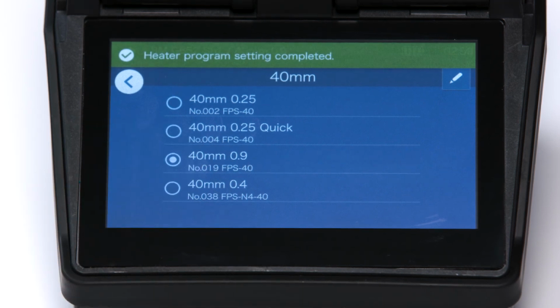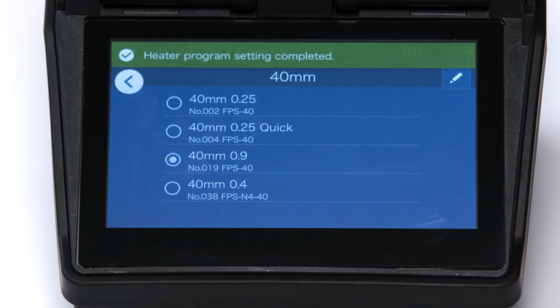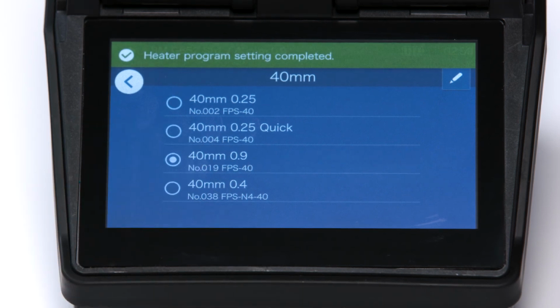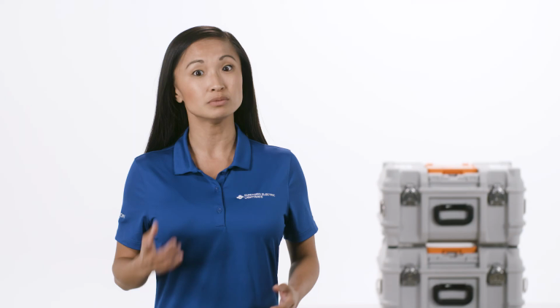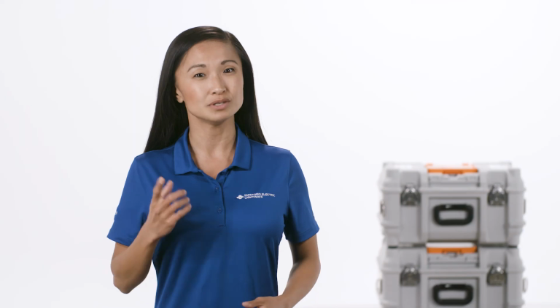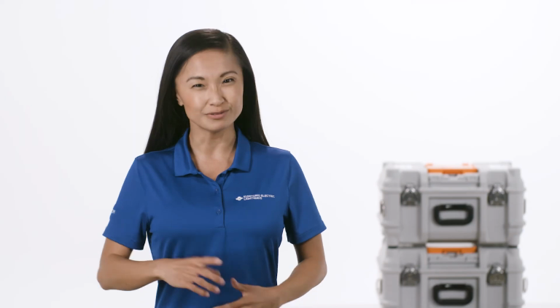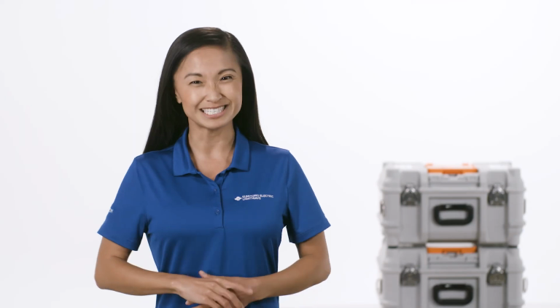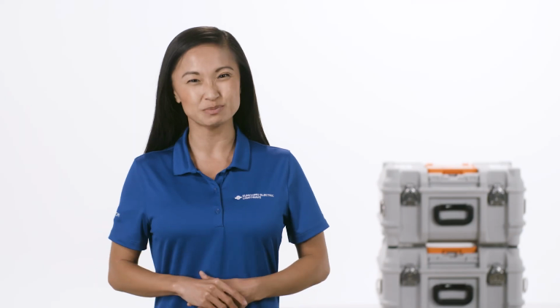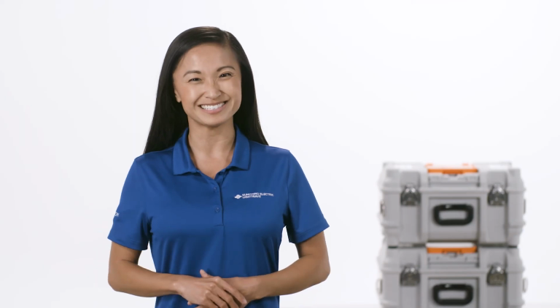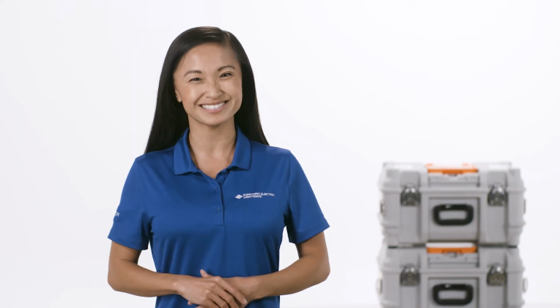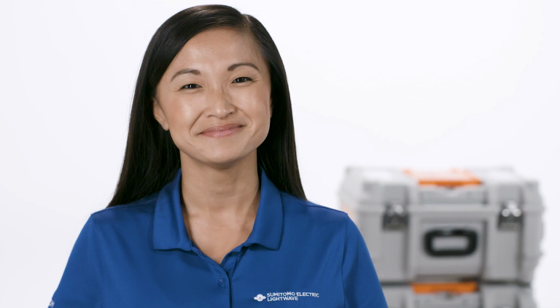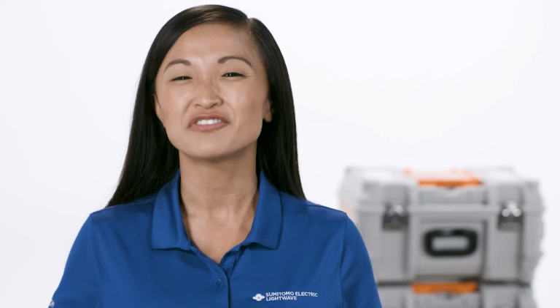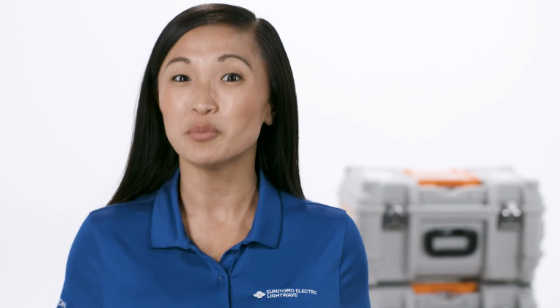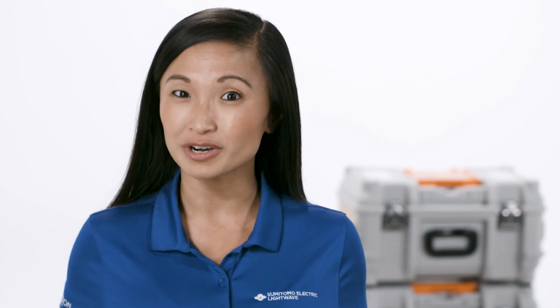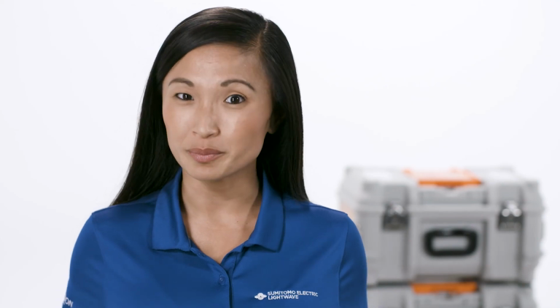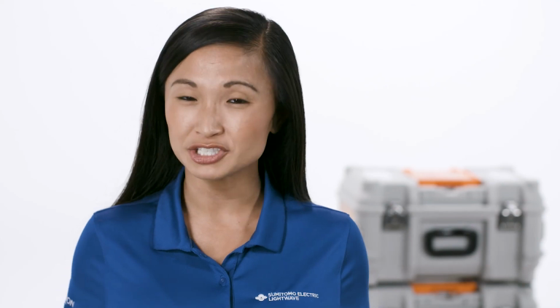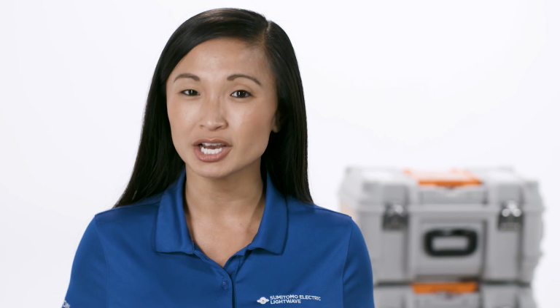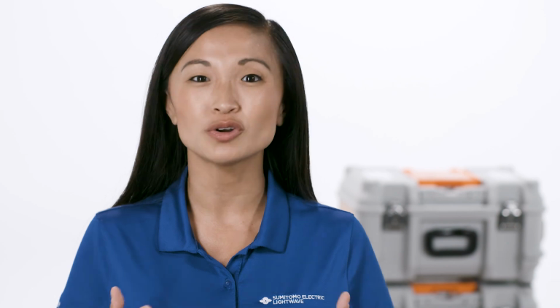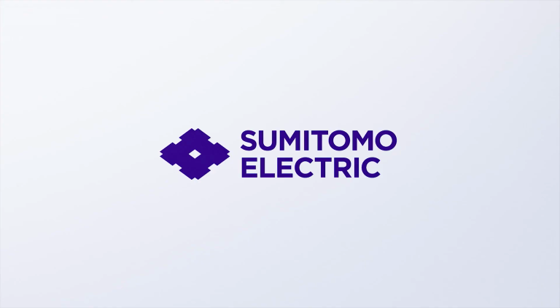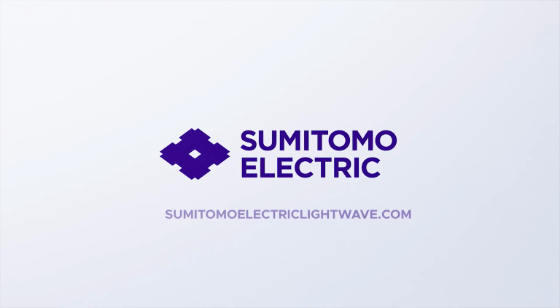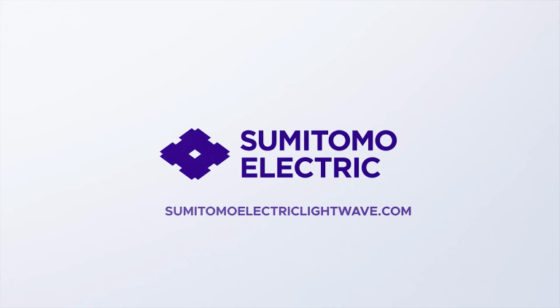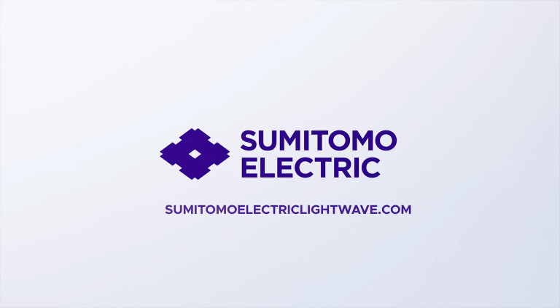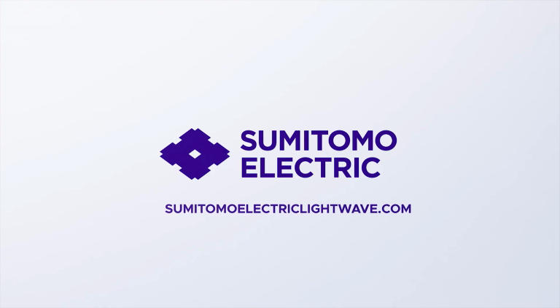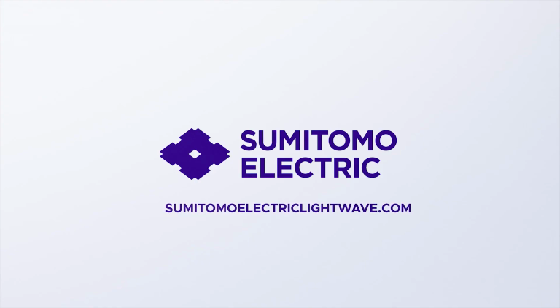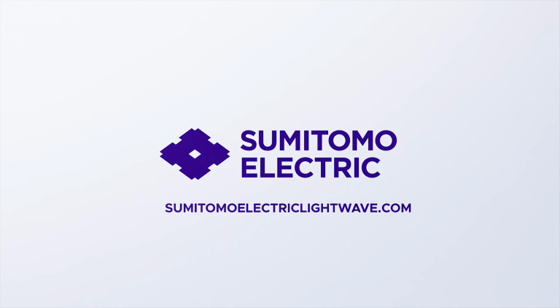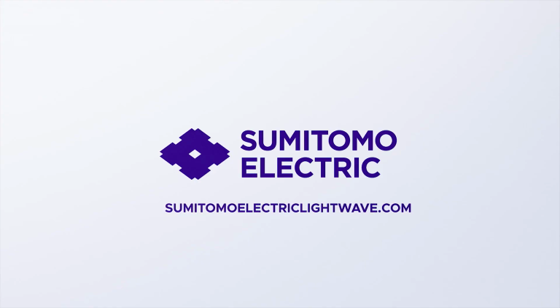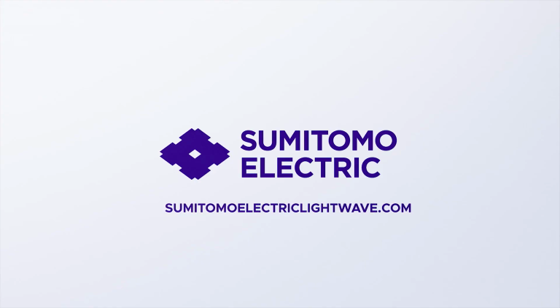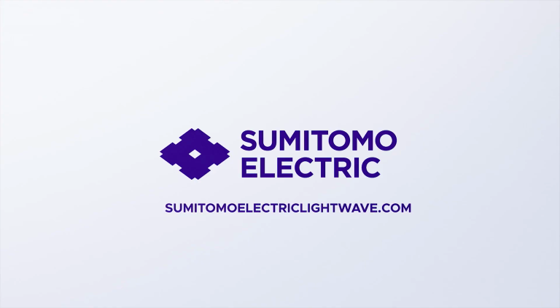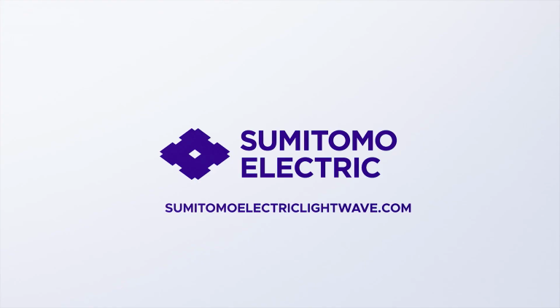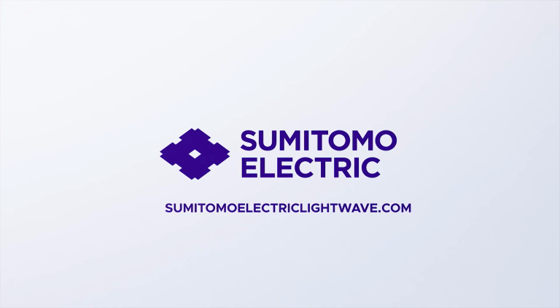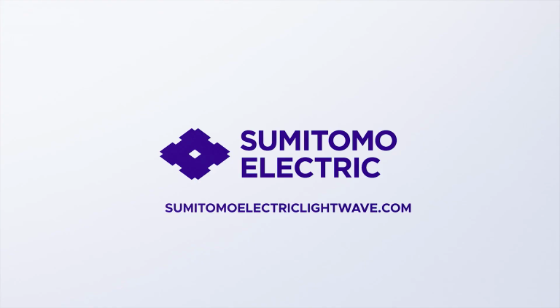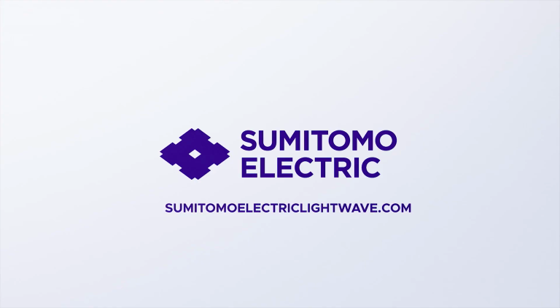Now you're ready to splice. For more information, go to SumitomoElectricLightWave.com.